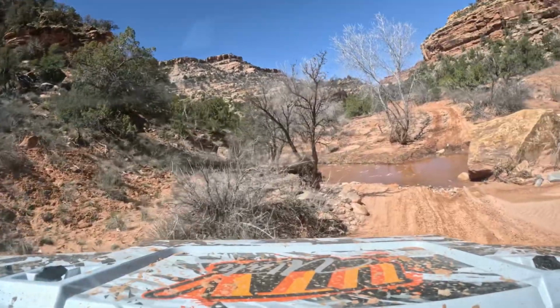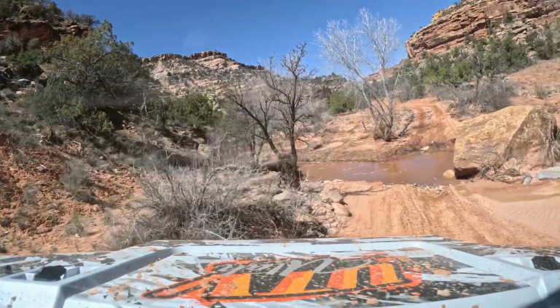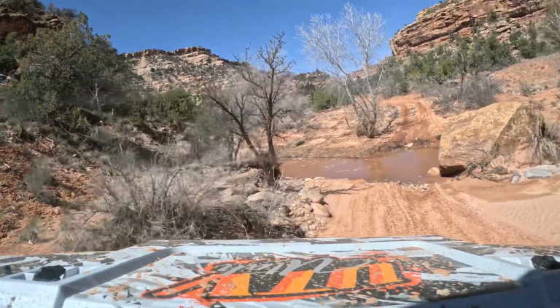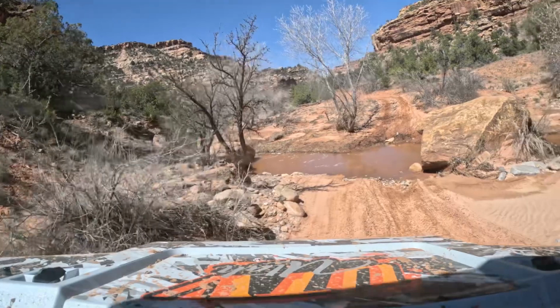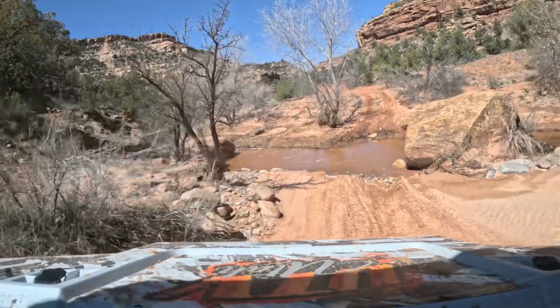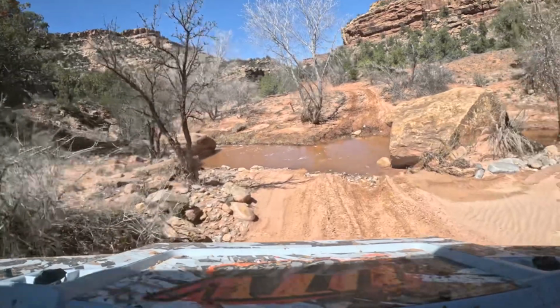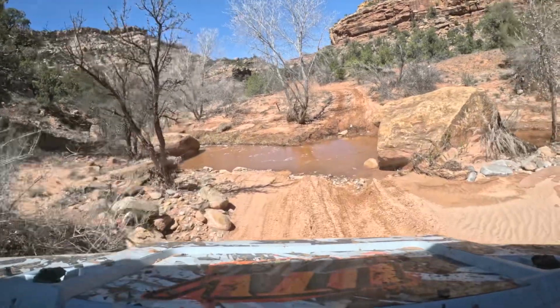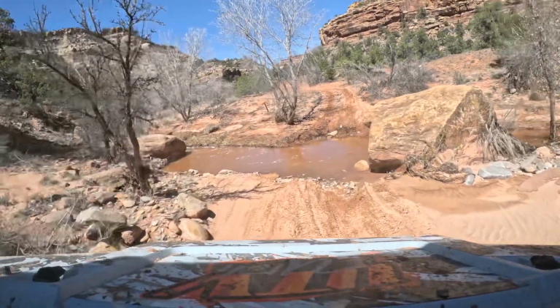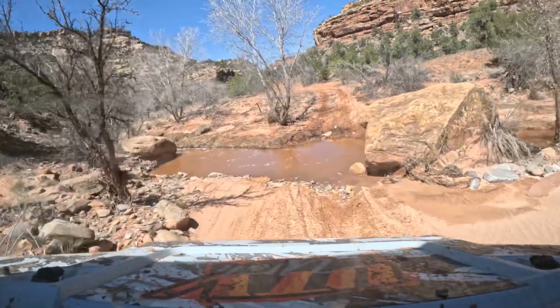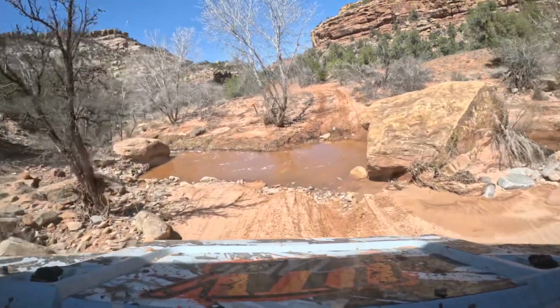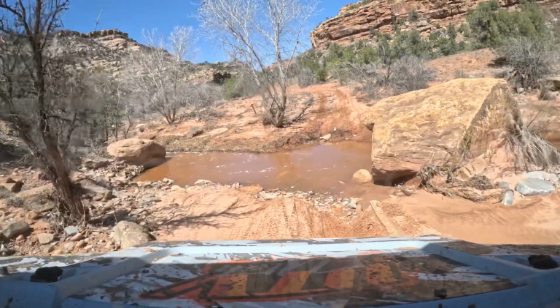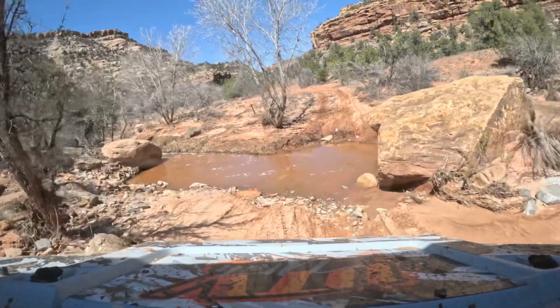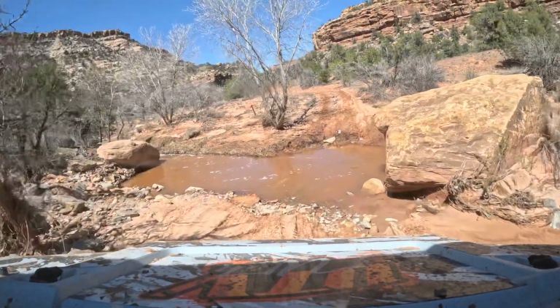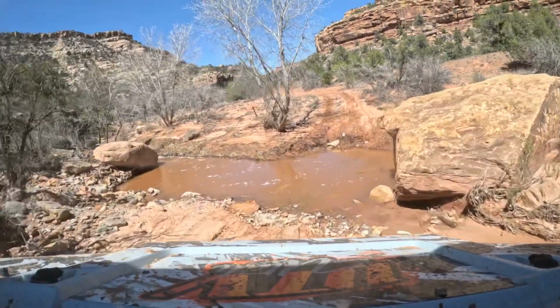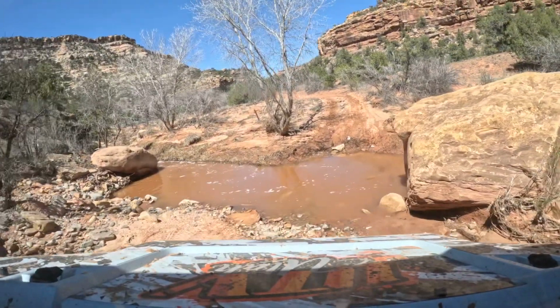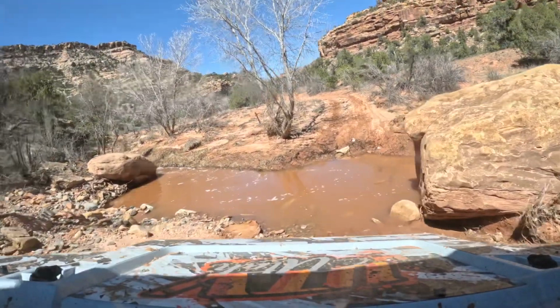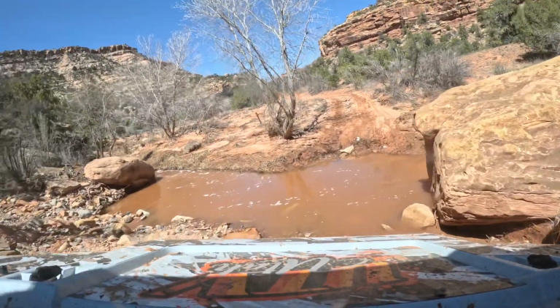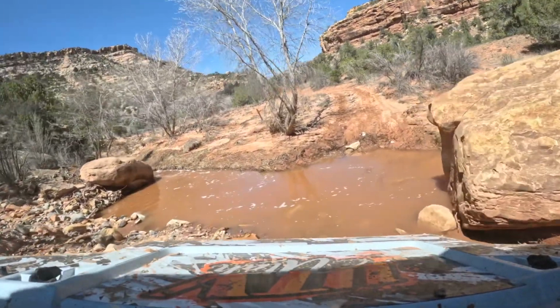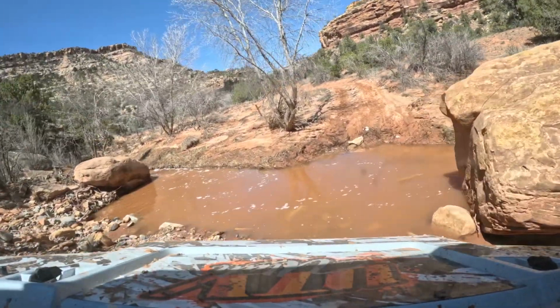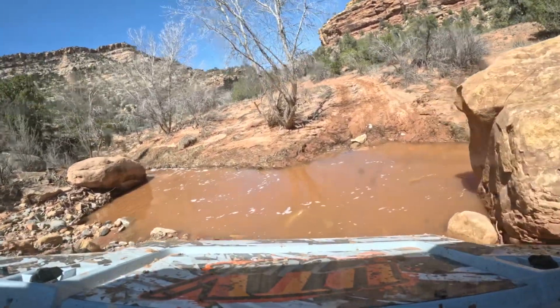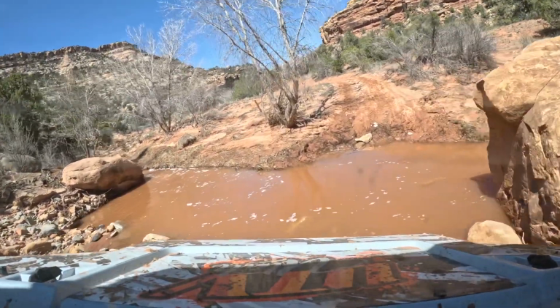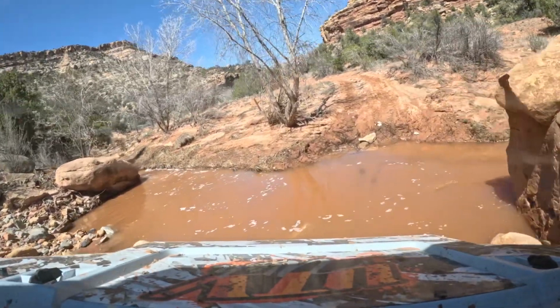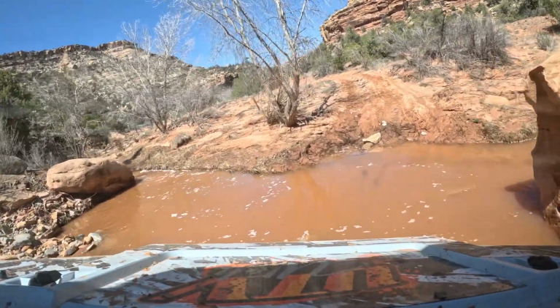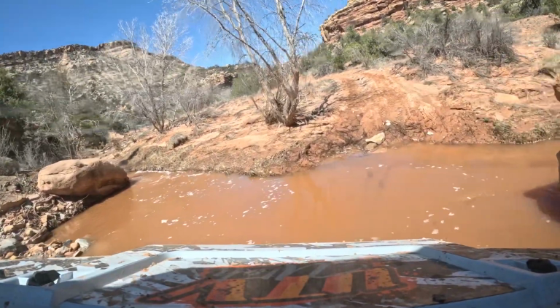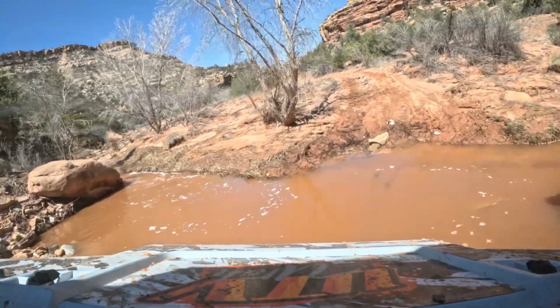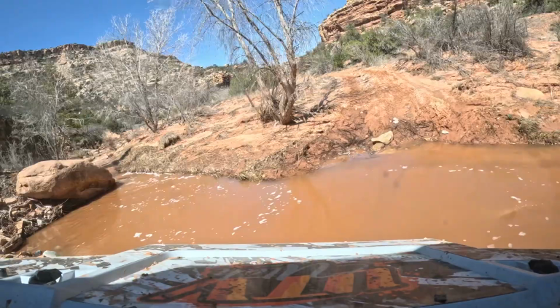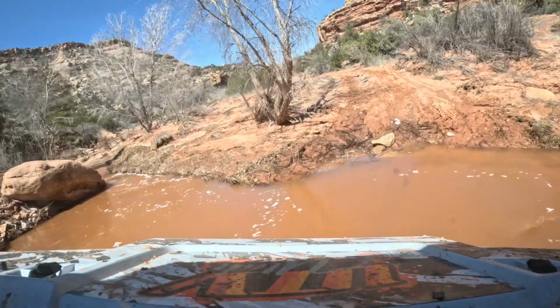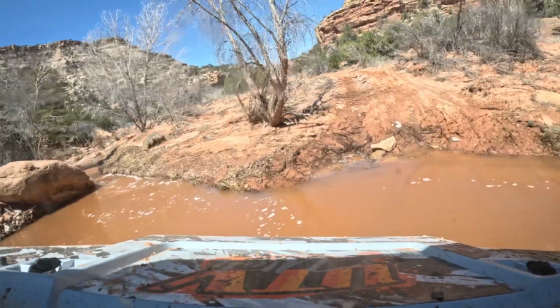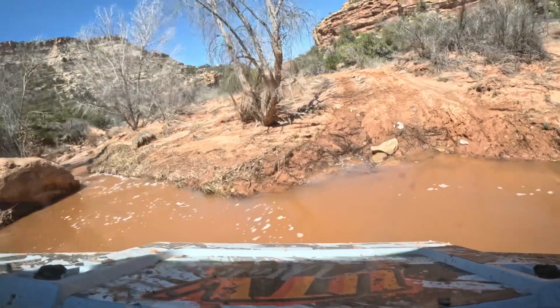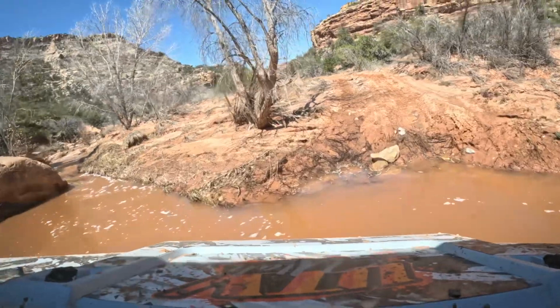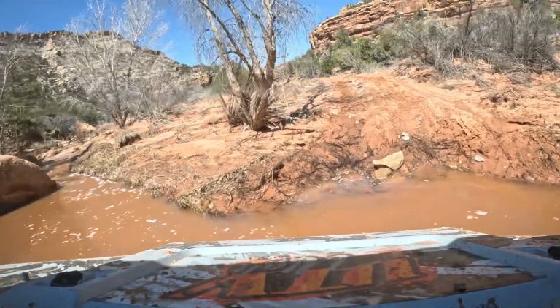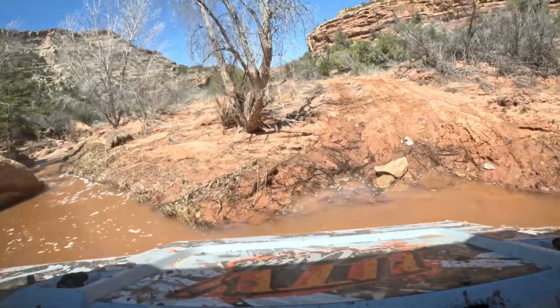This river actually goes dry, so we were pretty fortunate to see as much water as we did on this particular trail, because later on in the year there was no water at all.